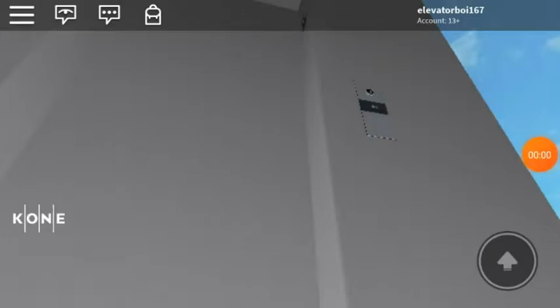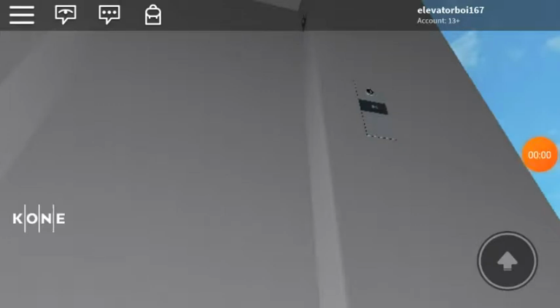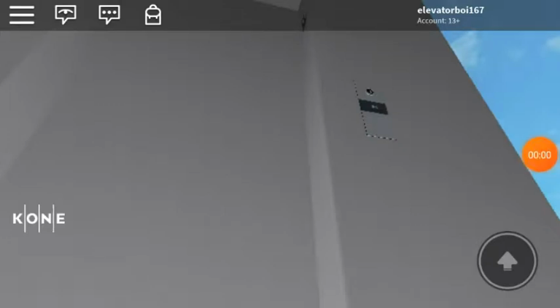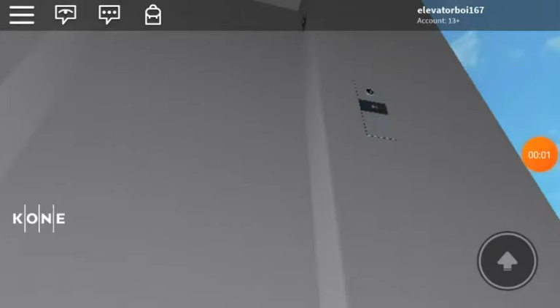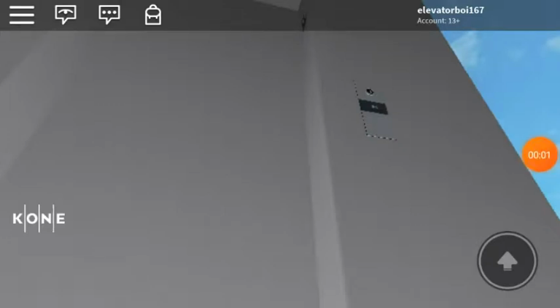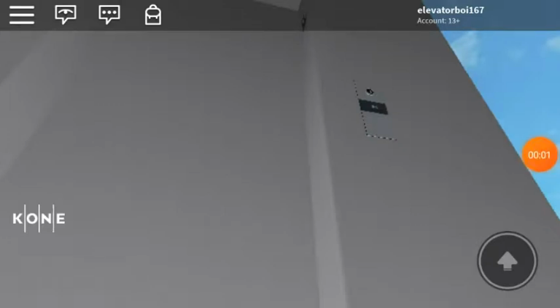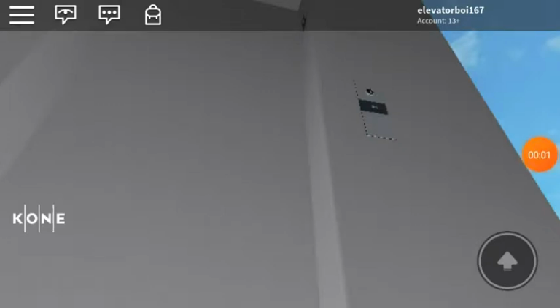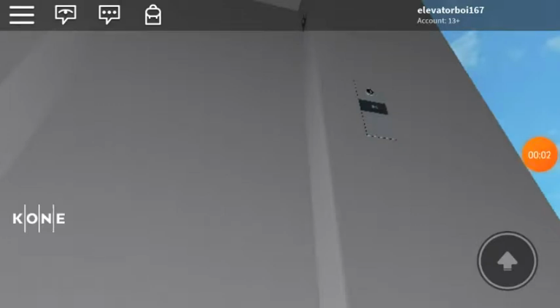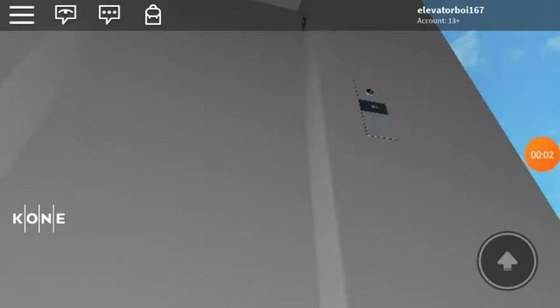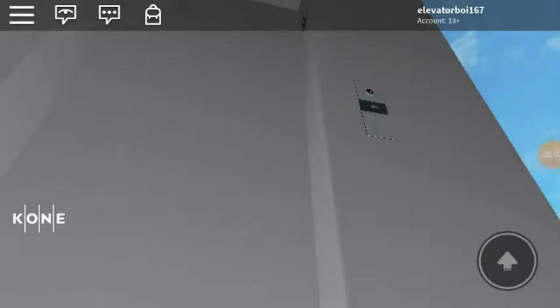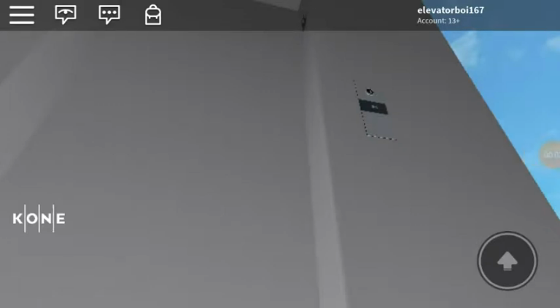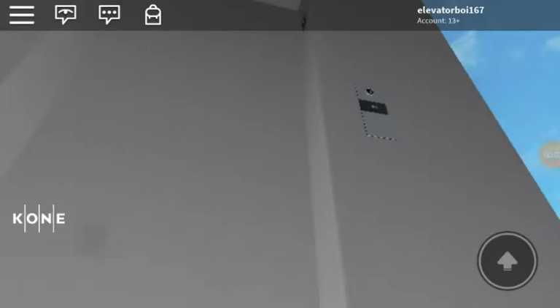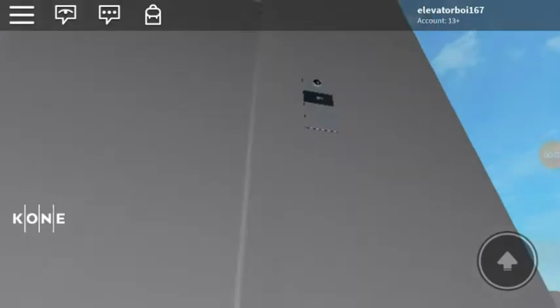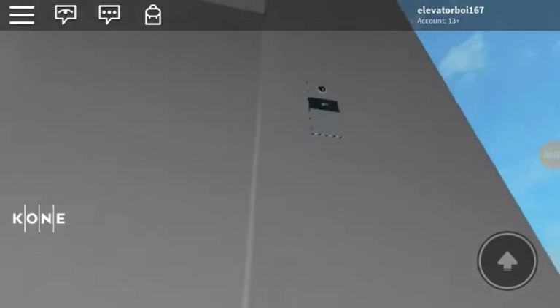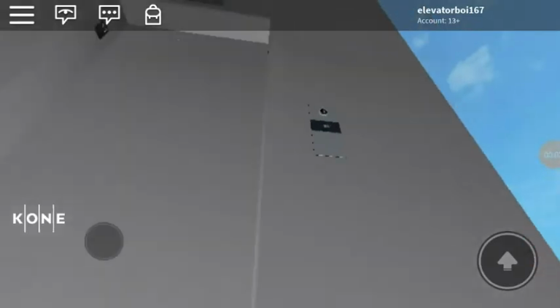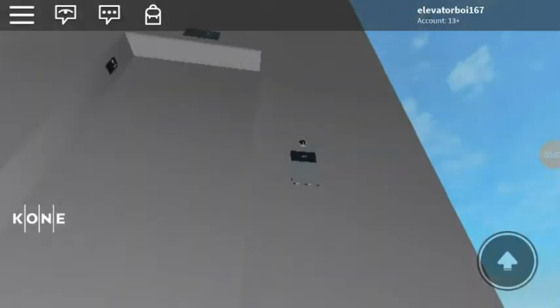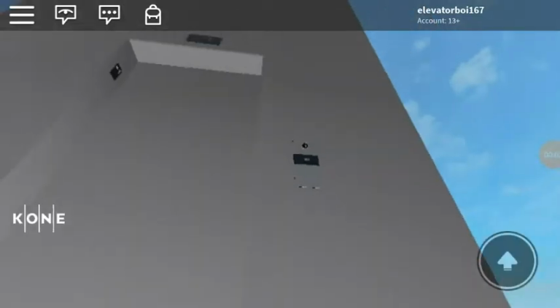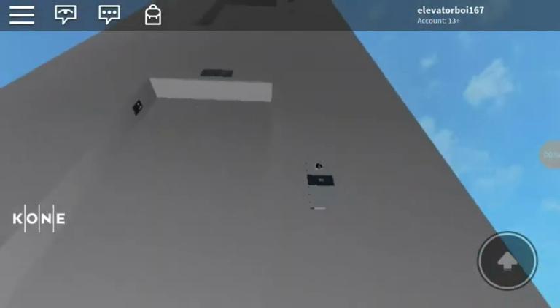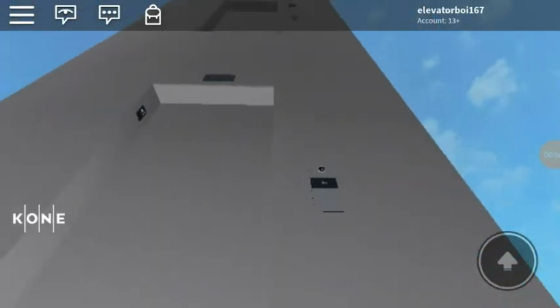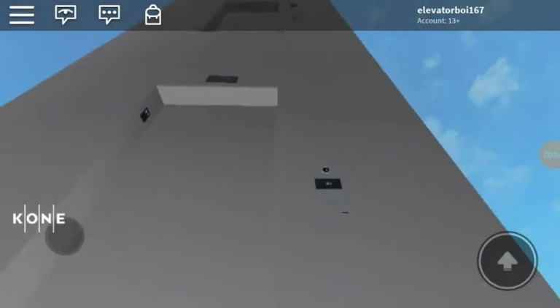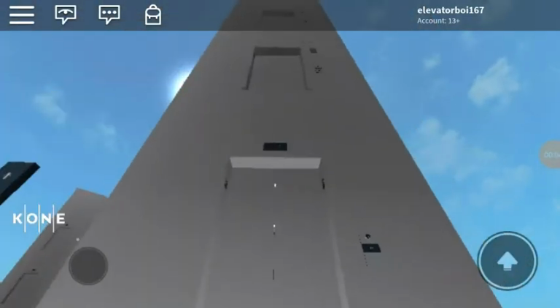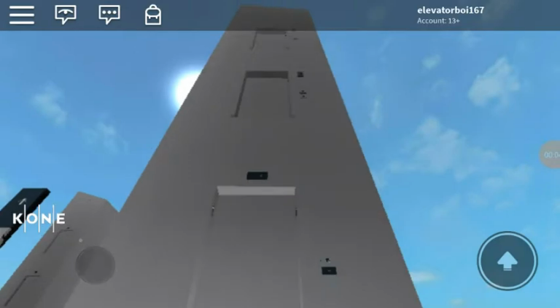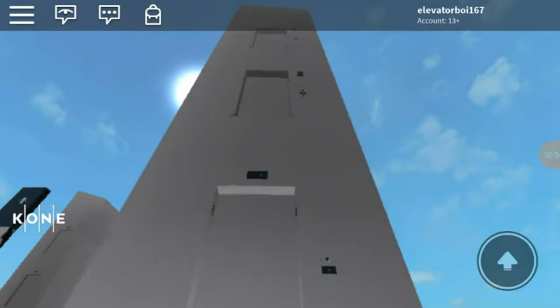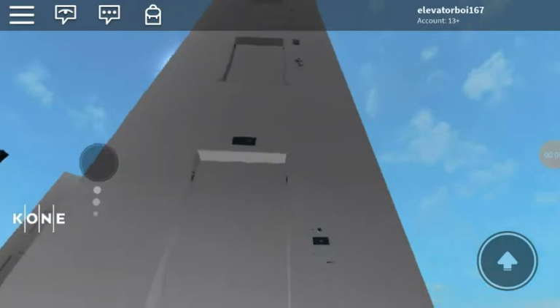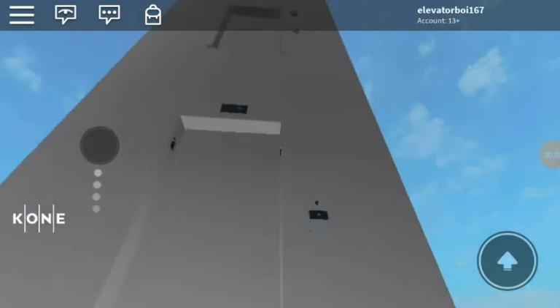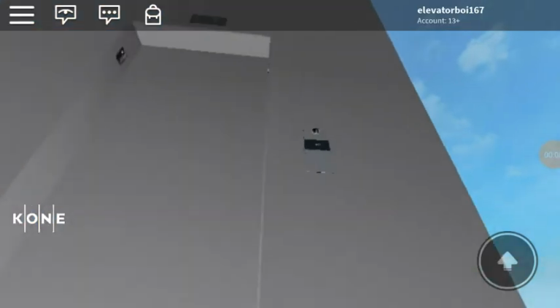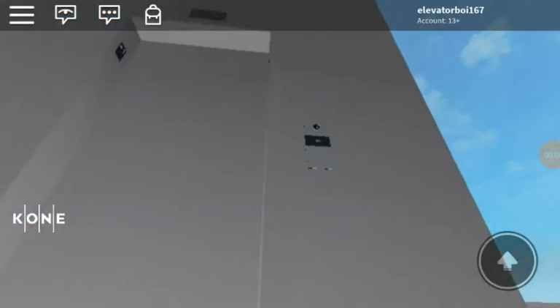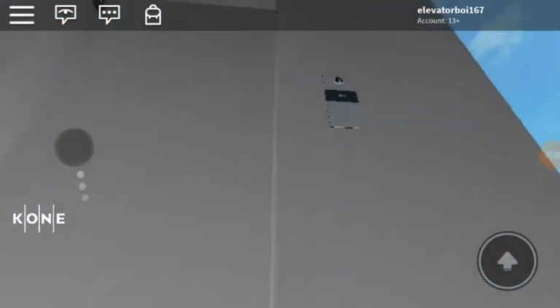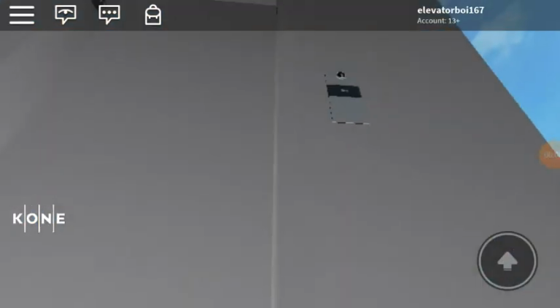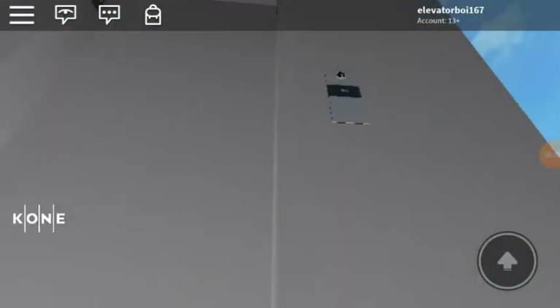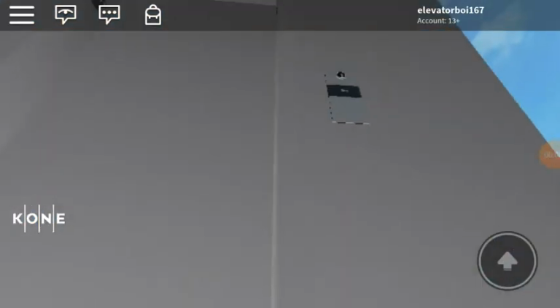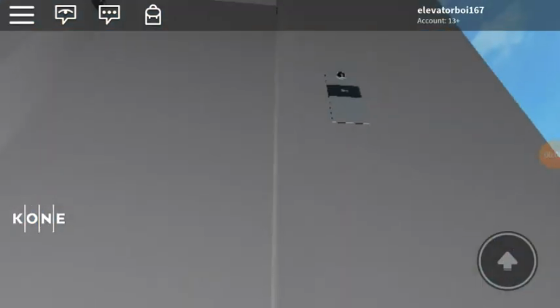Okay so guys, I have found a very interesting Kone elevator with some very interesting buttons.